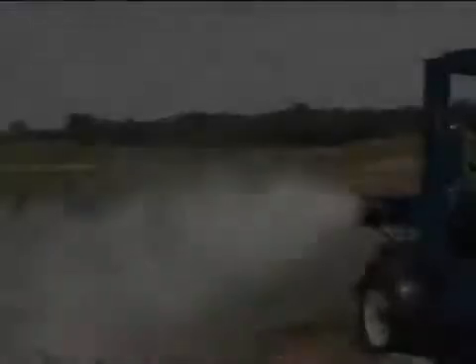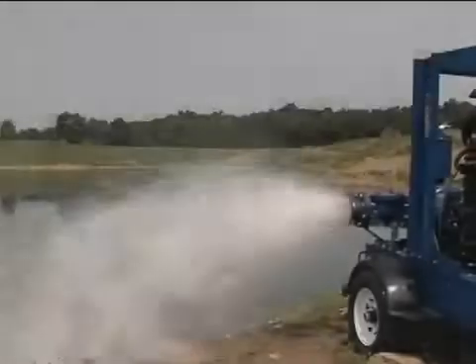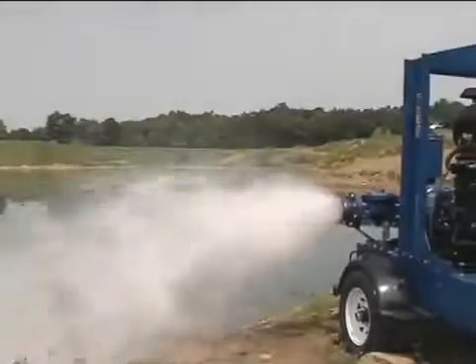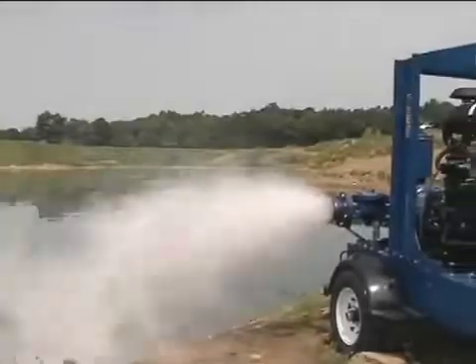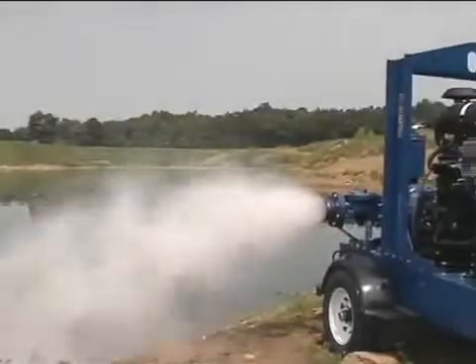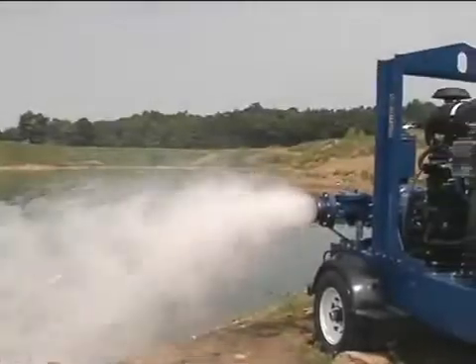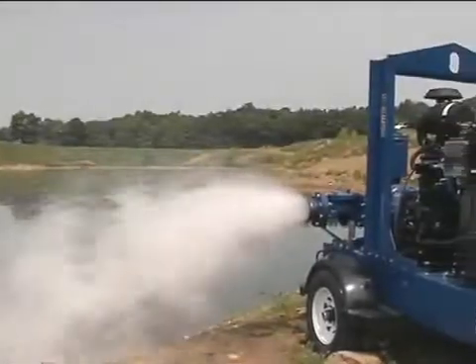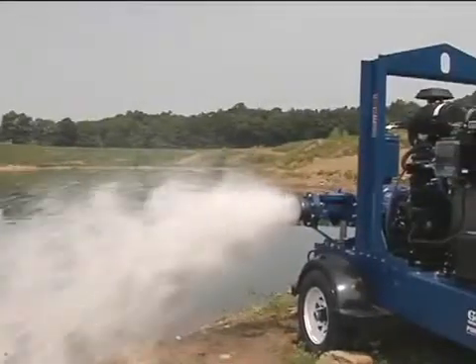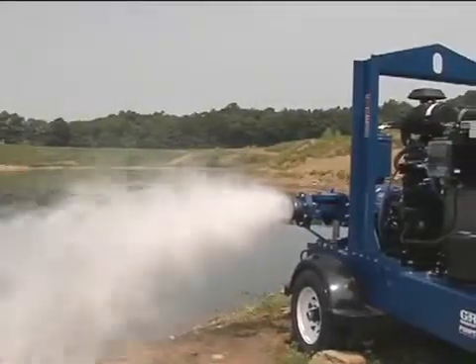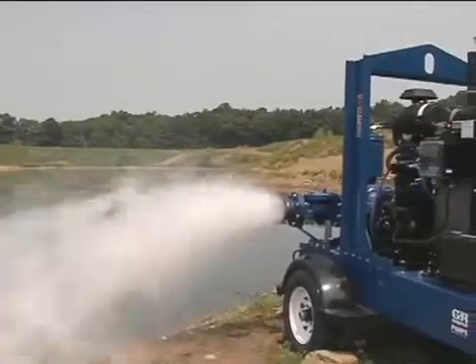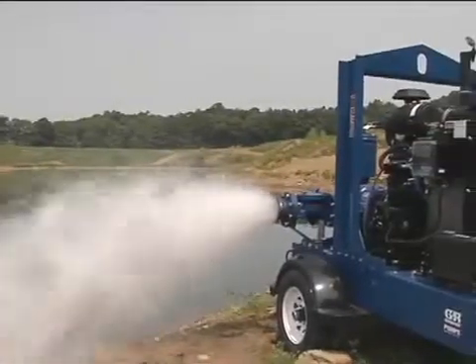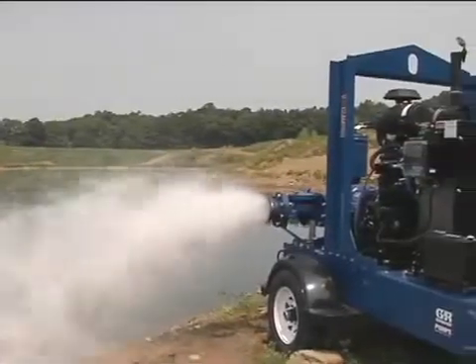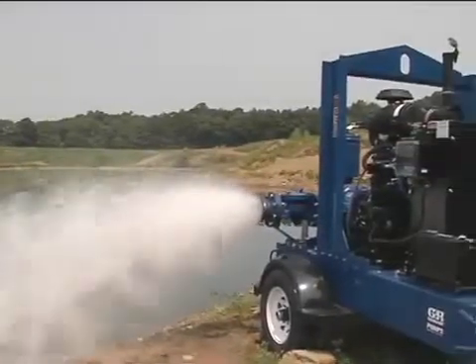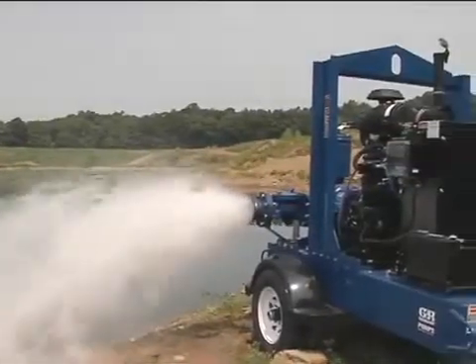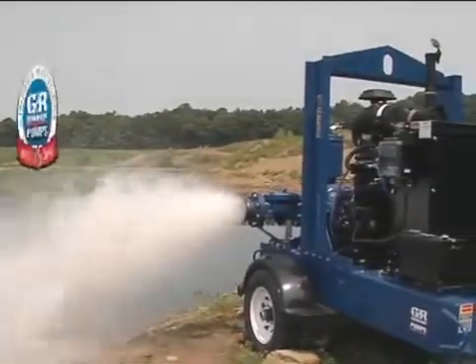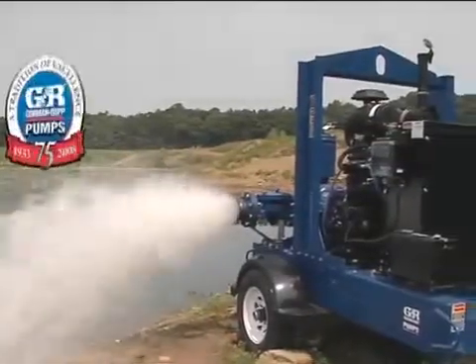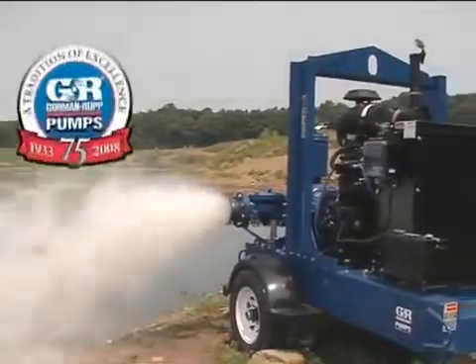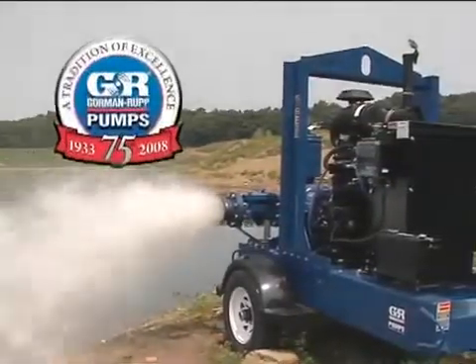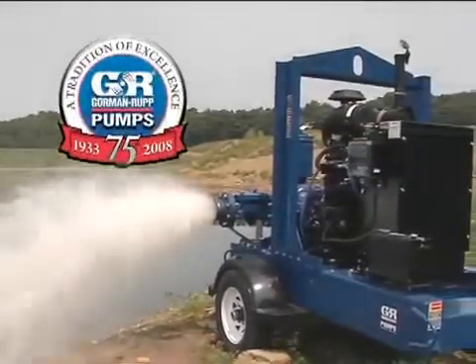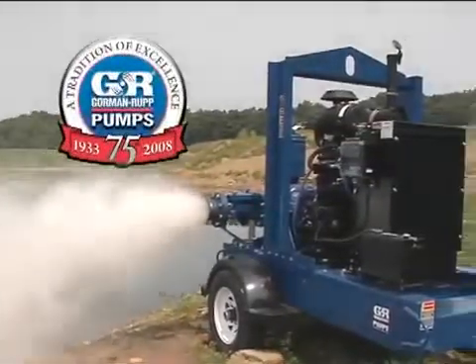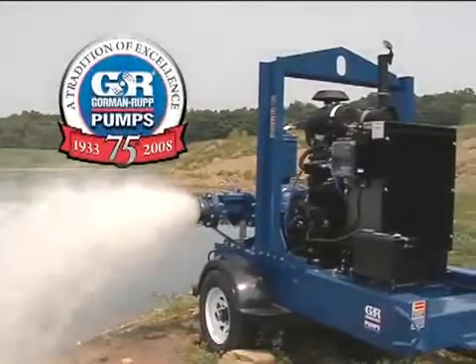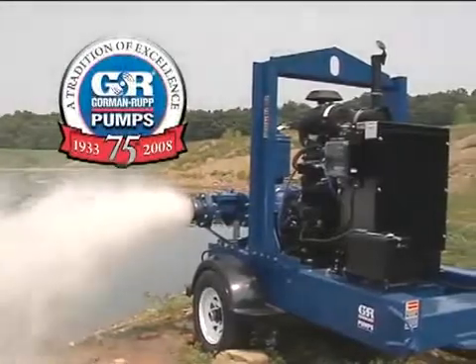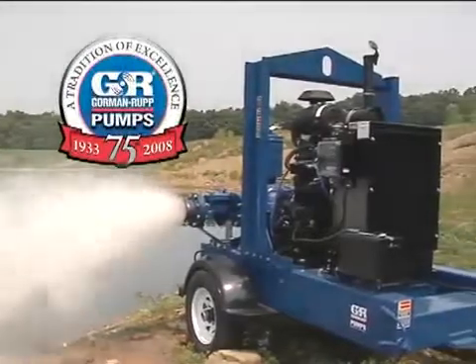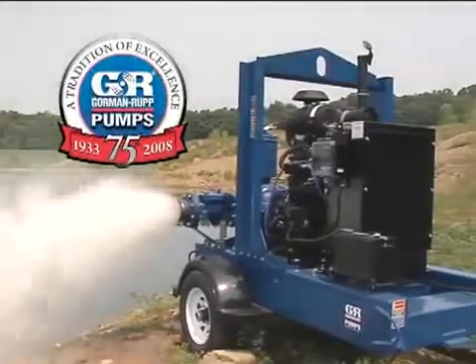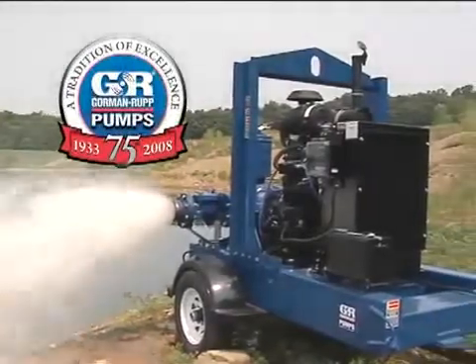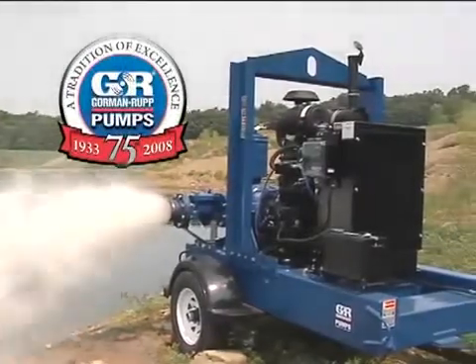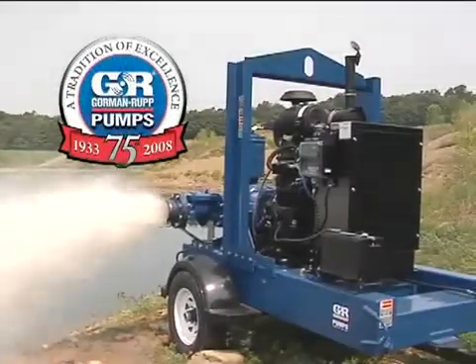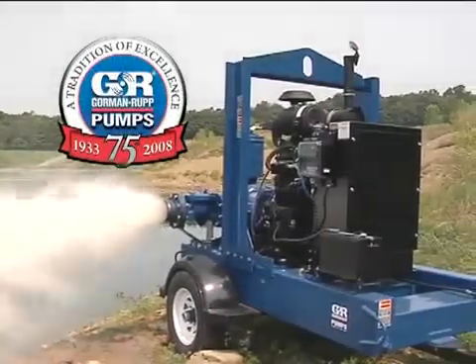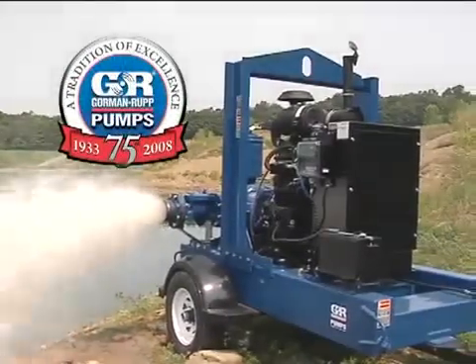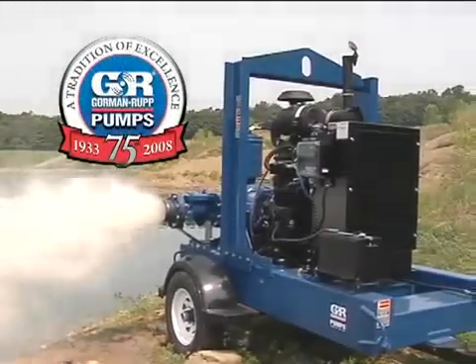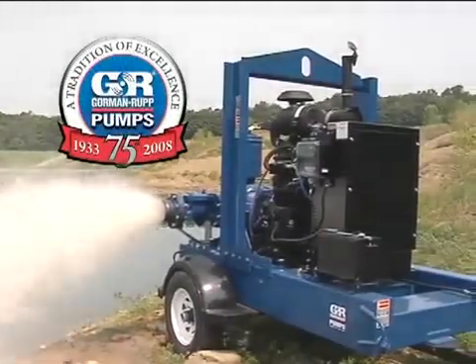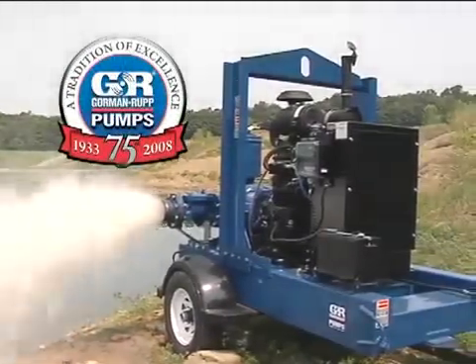For positive, reliable priming time after time, Gorman Rupp Prime Air pumps are the ones you can count on.